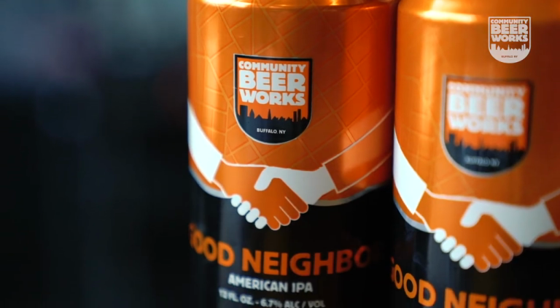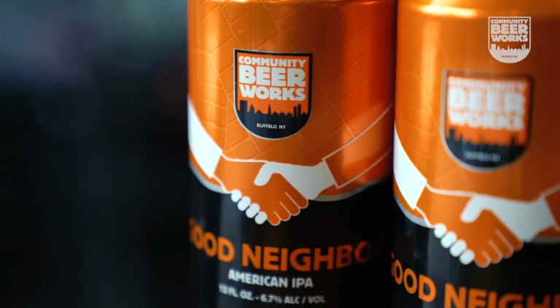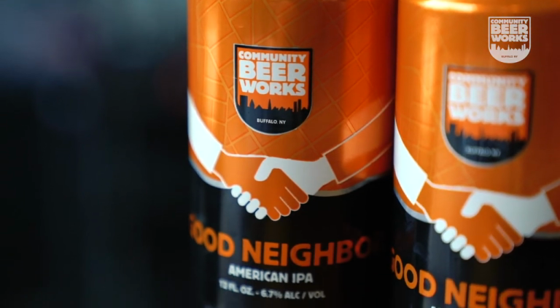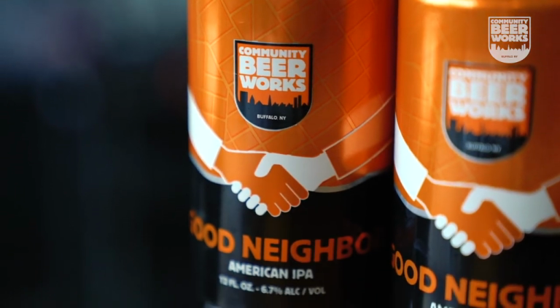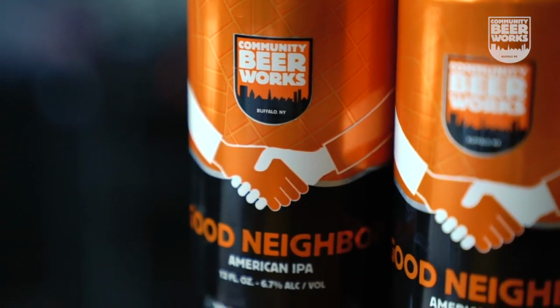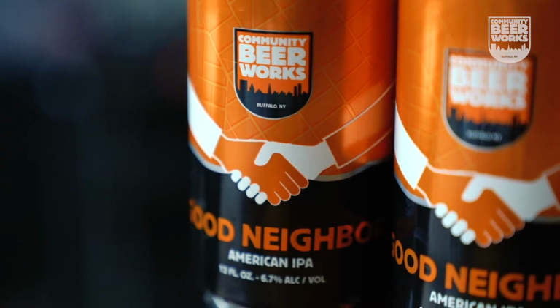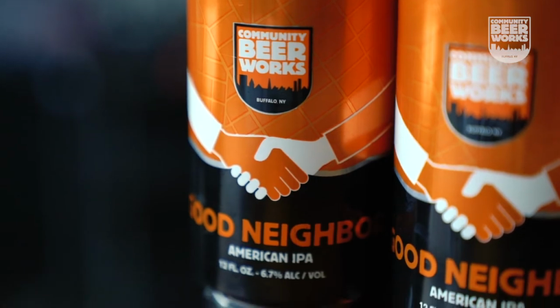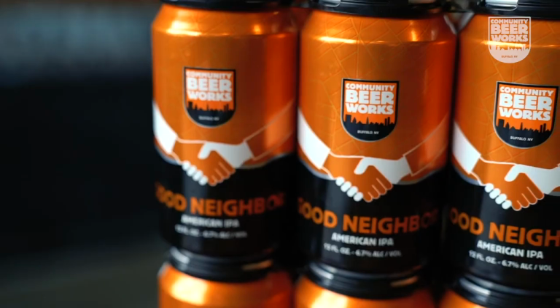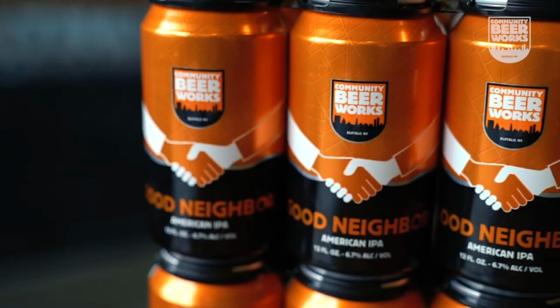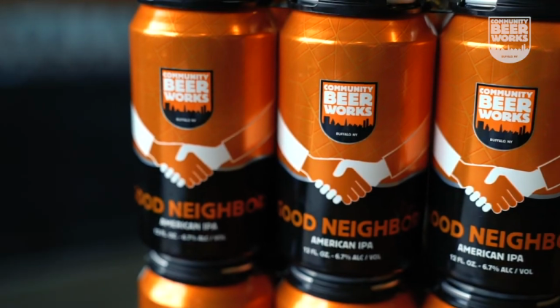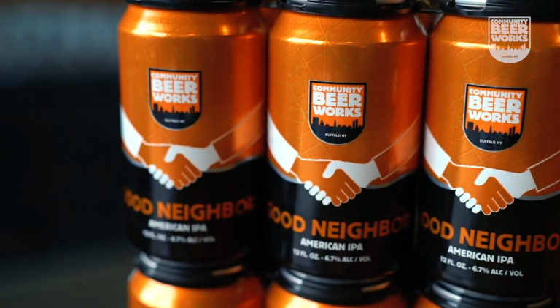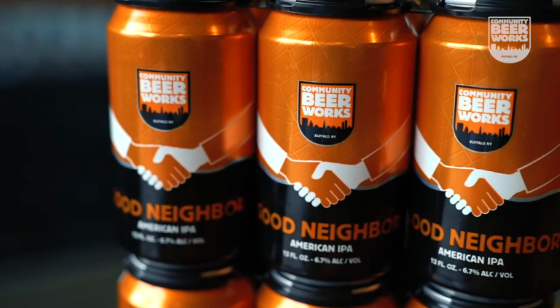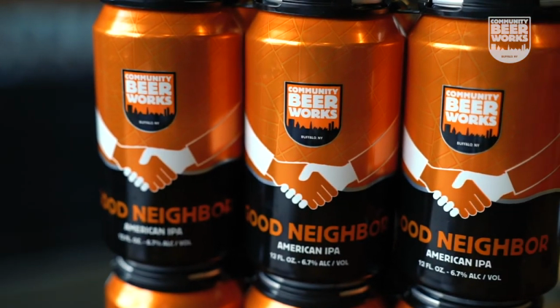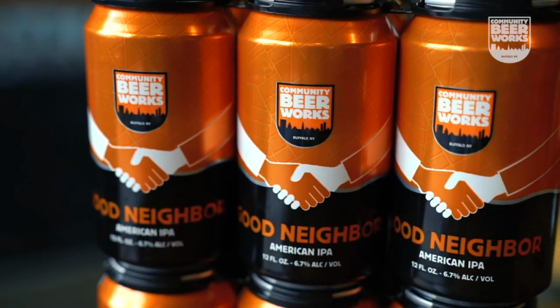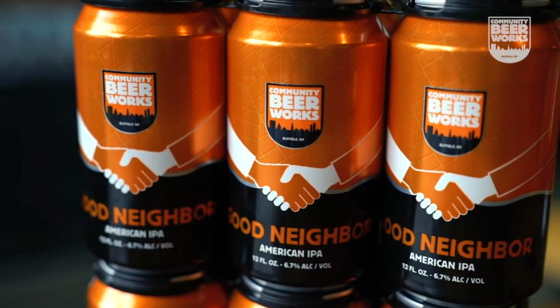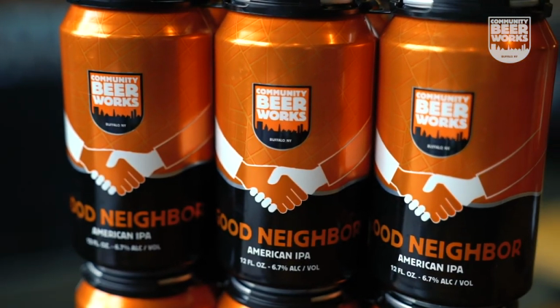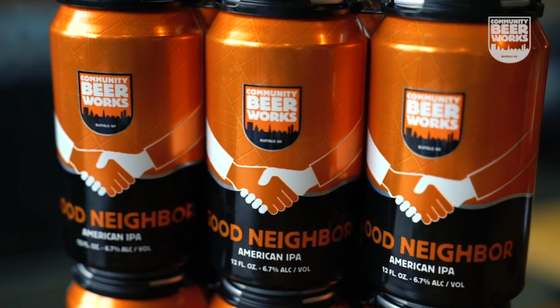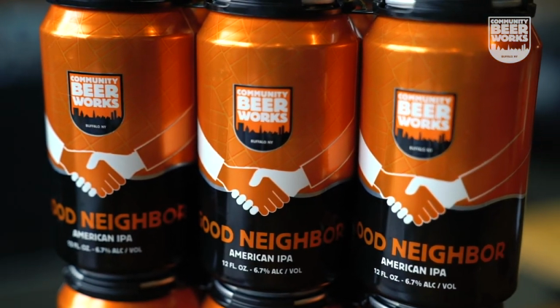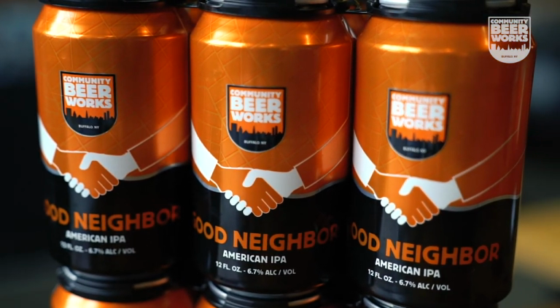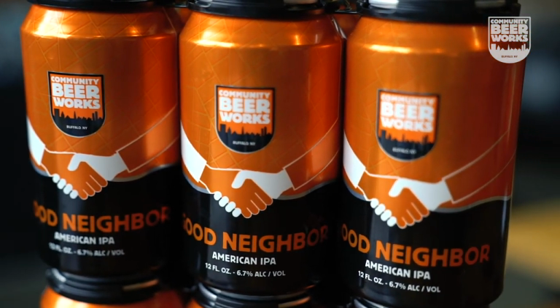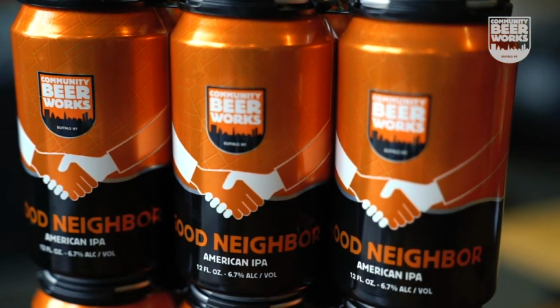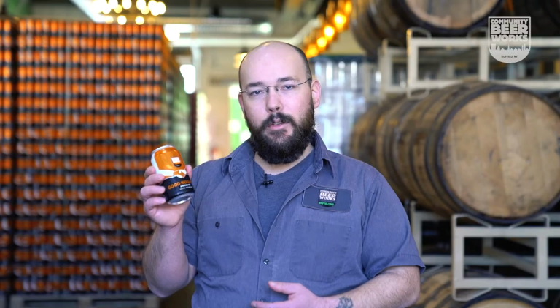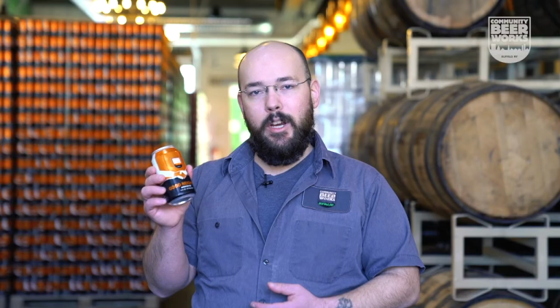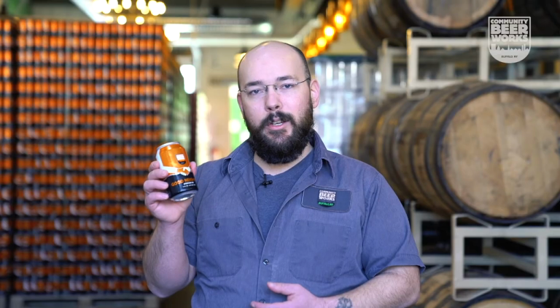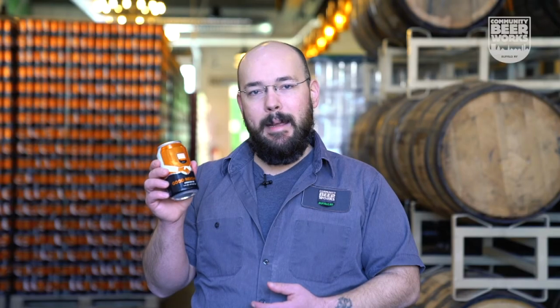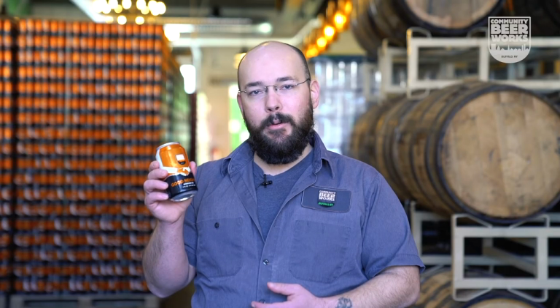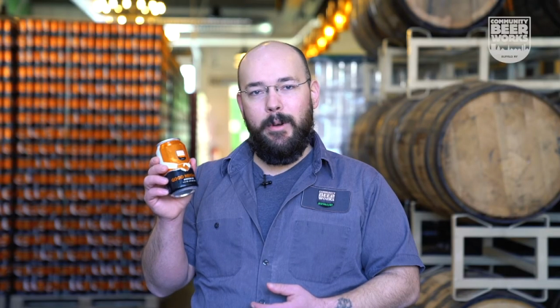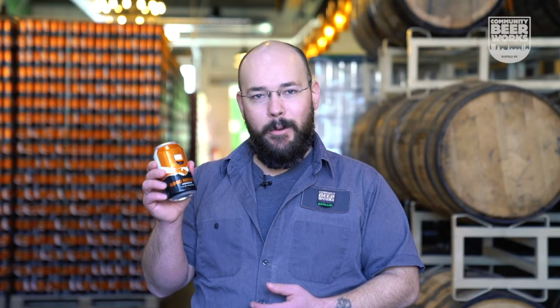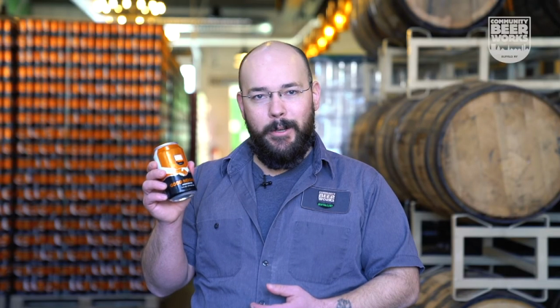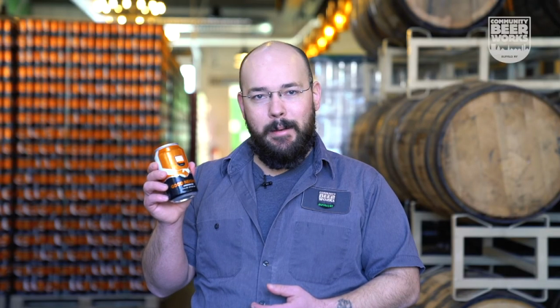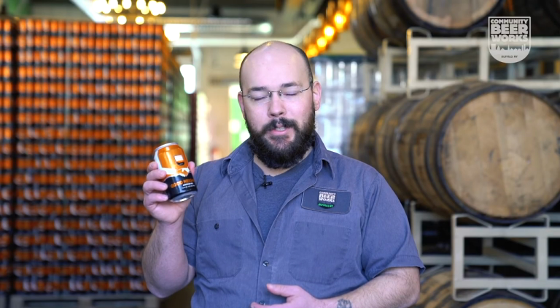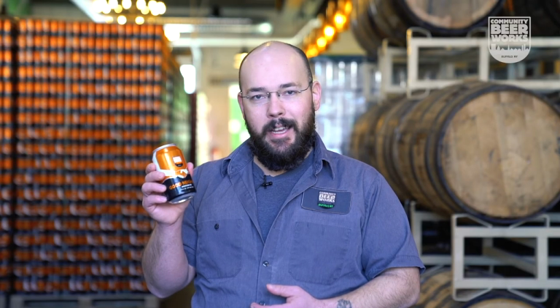Good Neighbor is being added to our core brand beers and is now available in six packs. Share Good Neighbor with one of your Good Neighbors today.